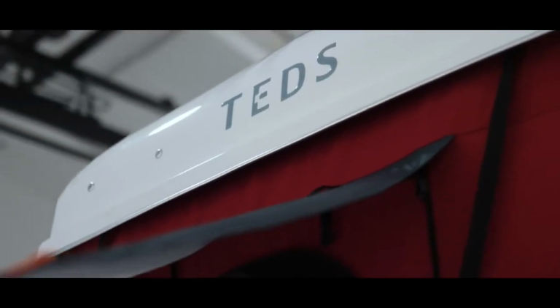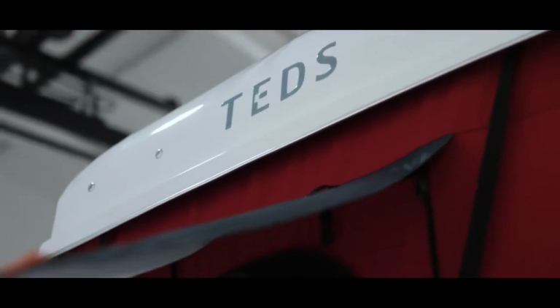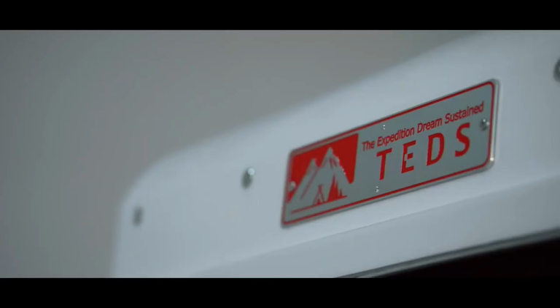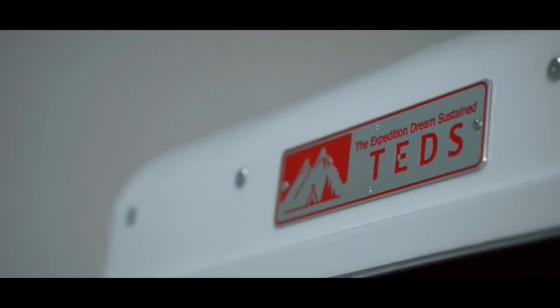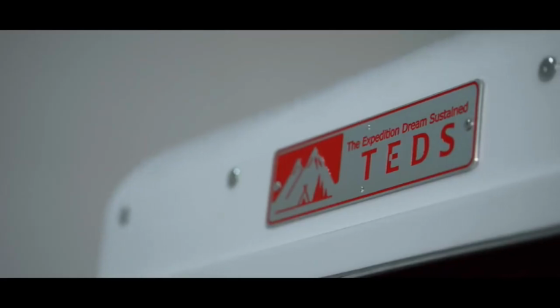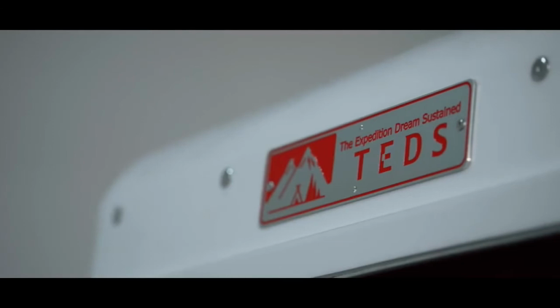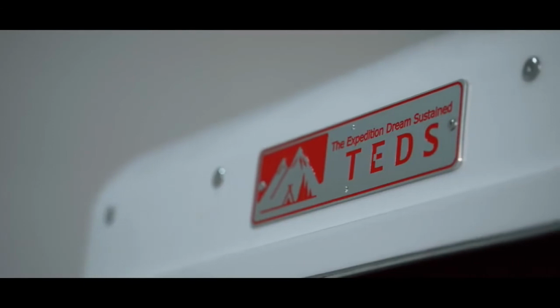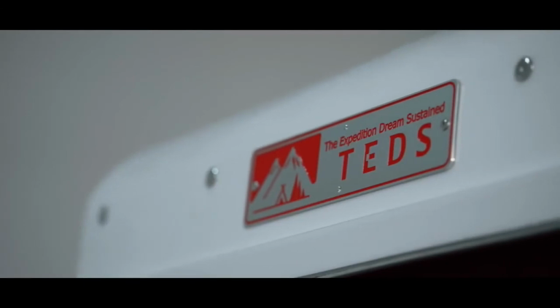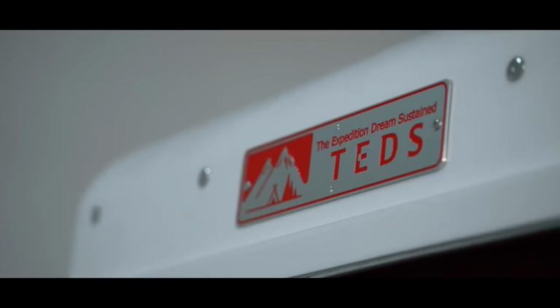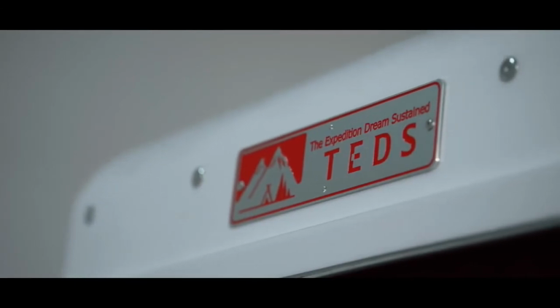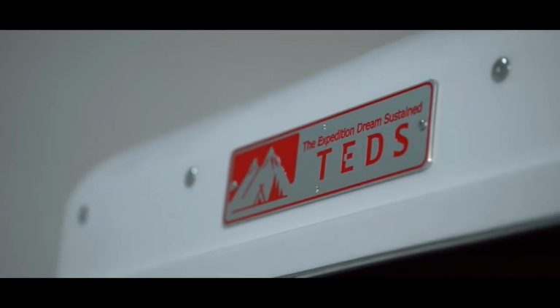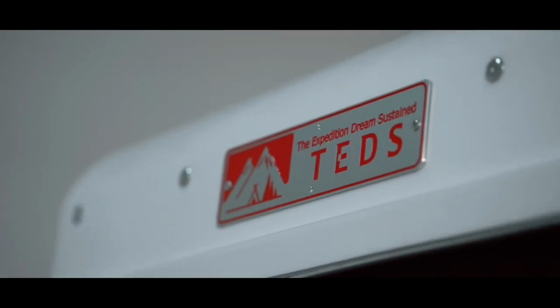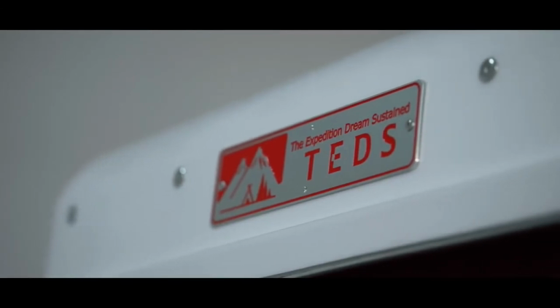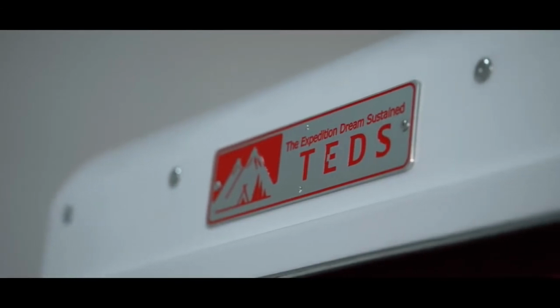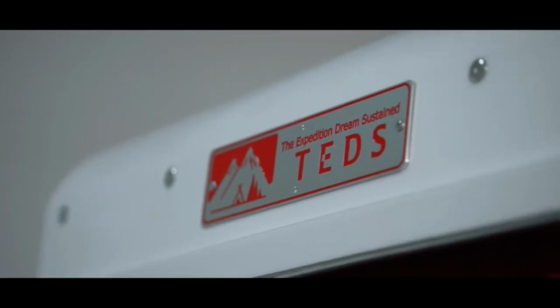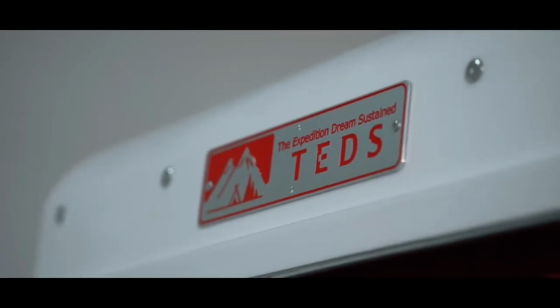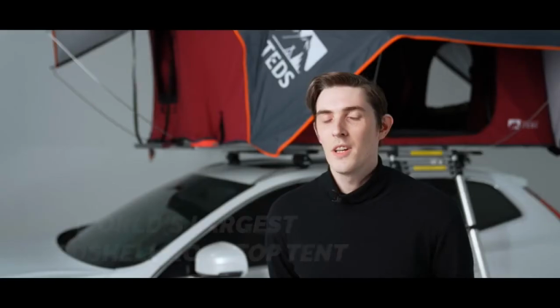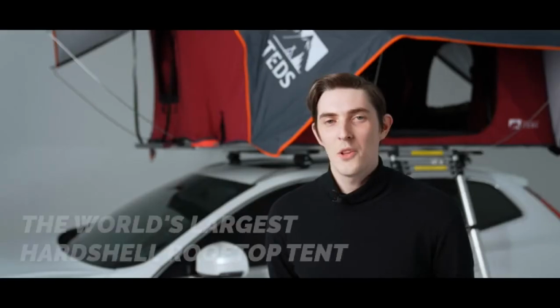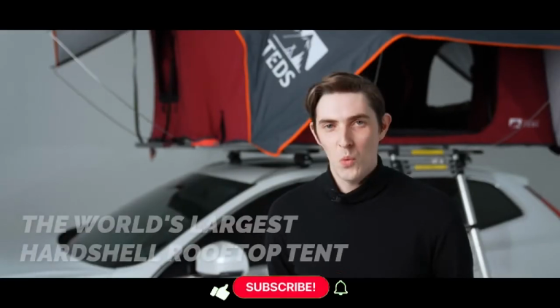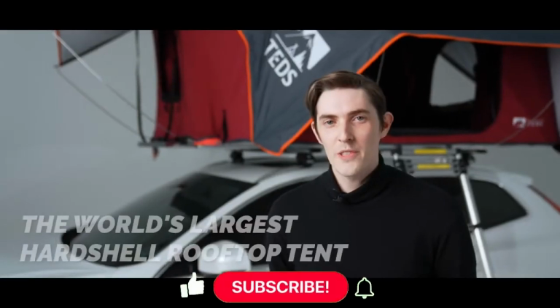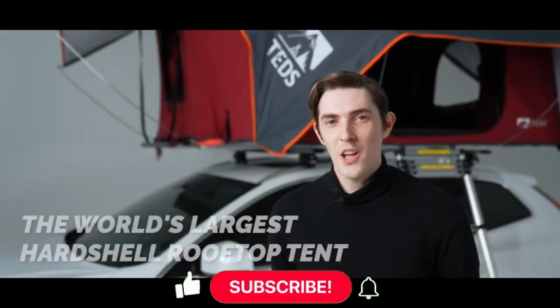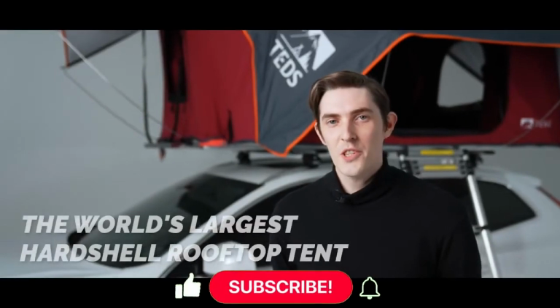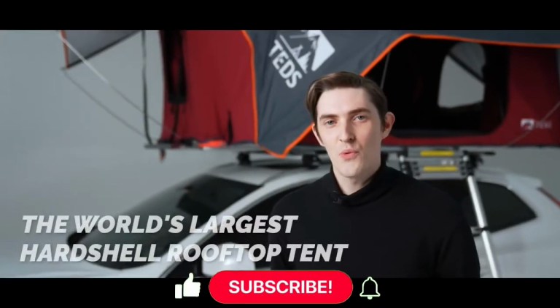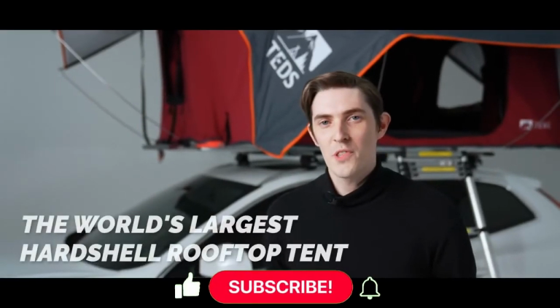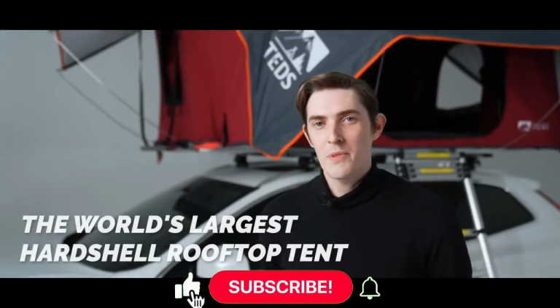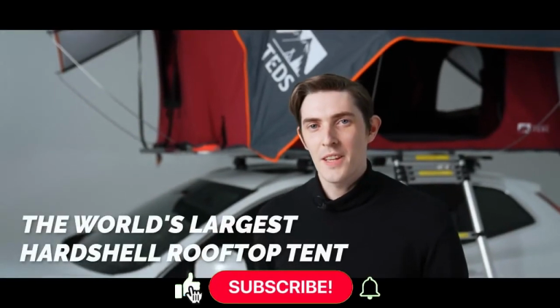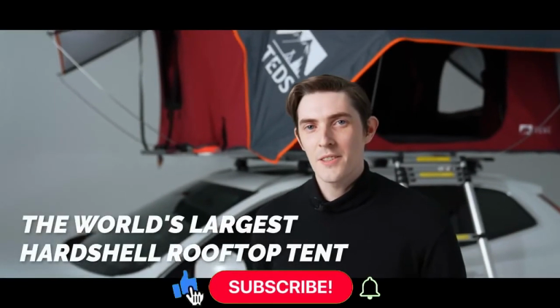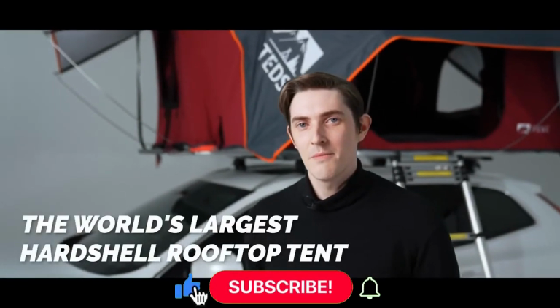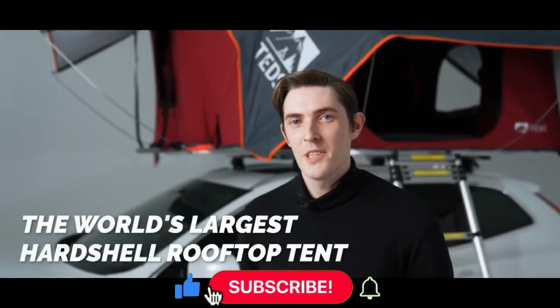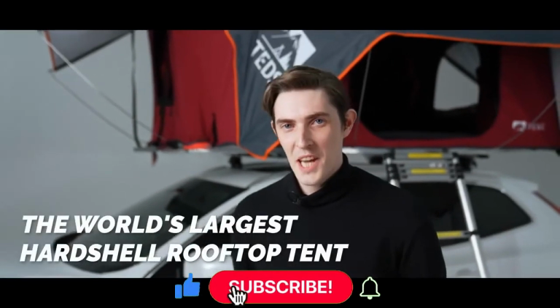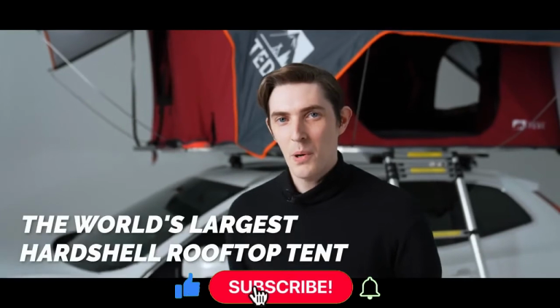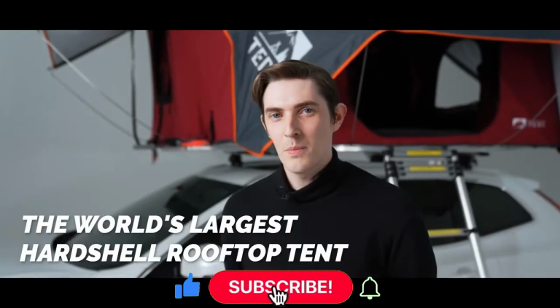Enjoy your exclusive freedom with Tentpop, the world's largest rooftop tent. Tentpop.